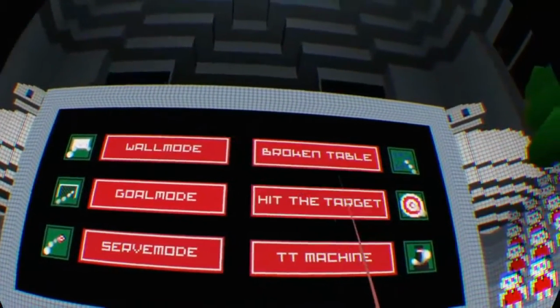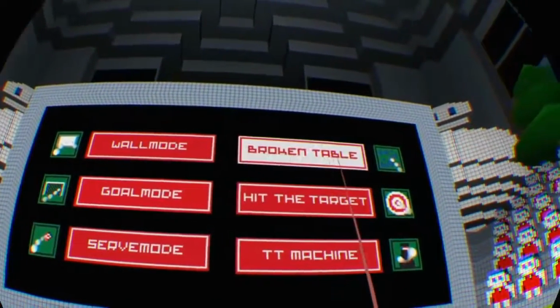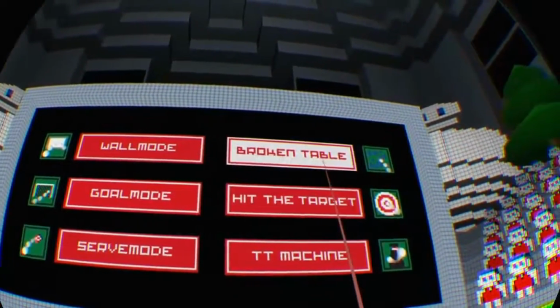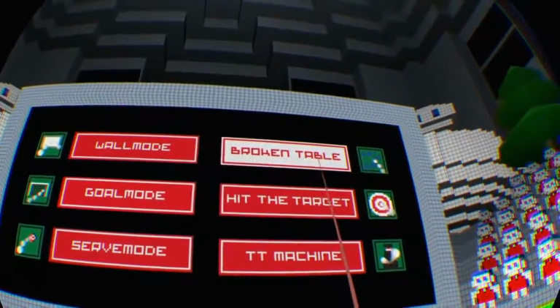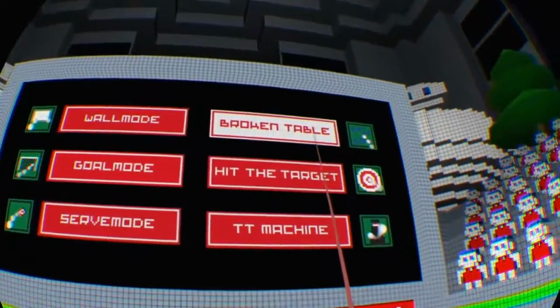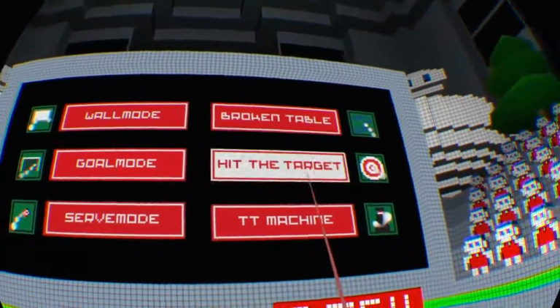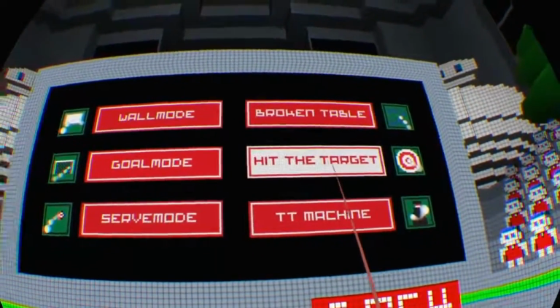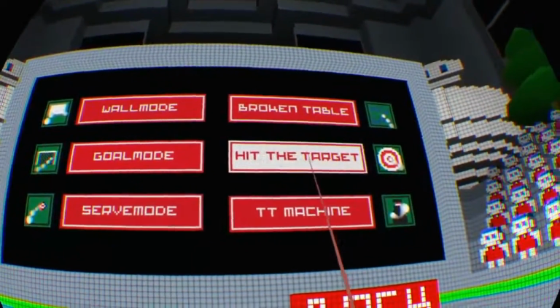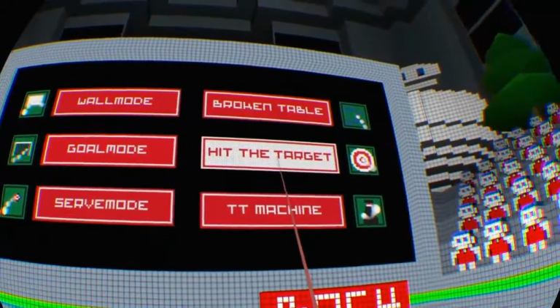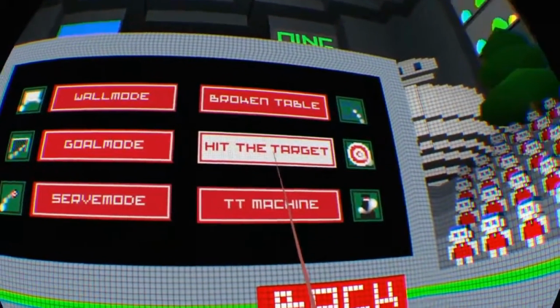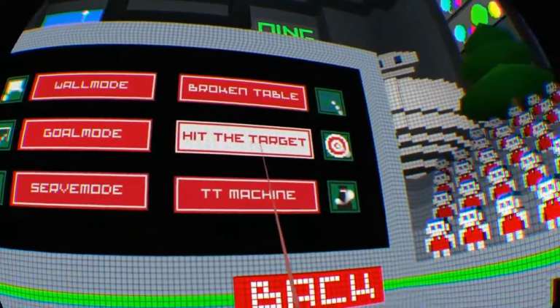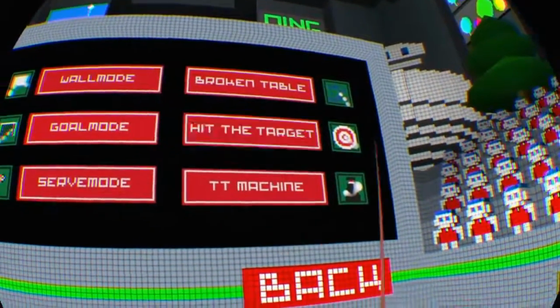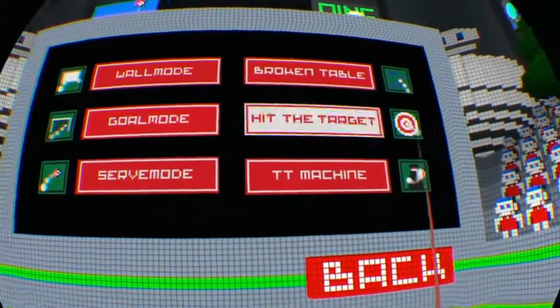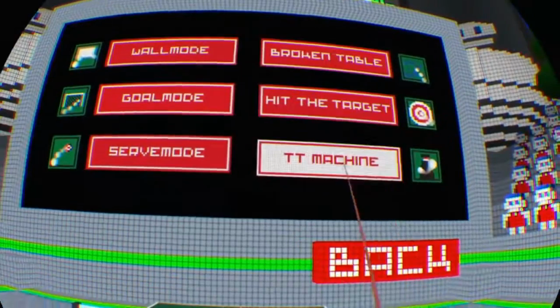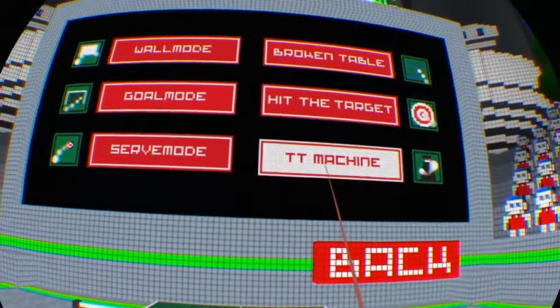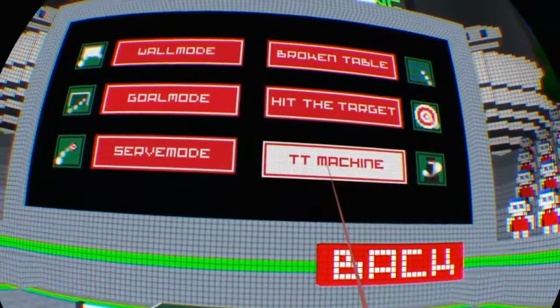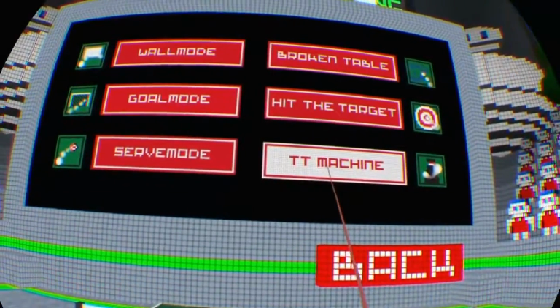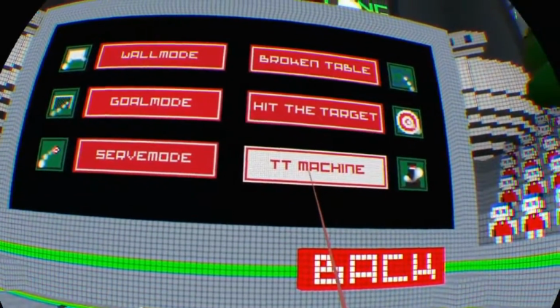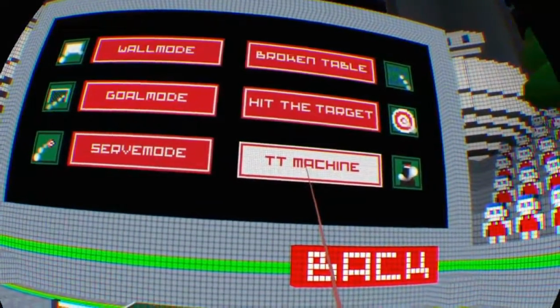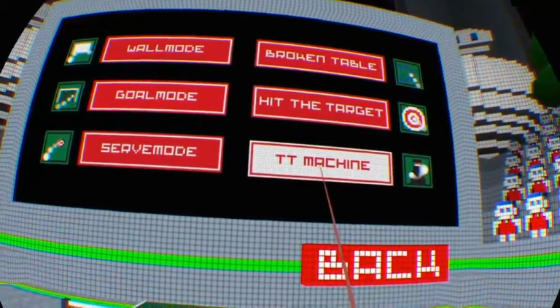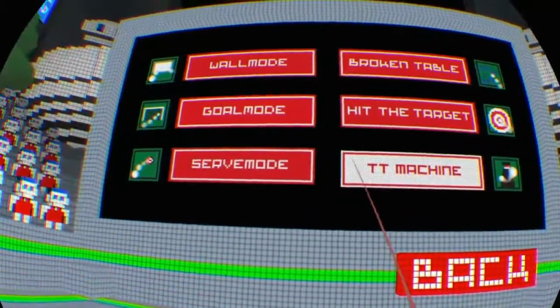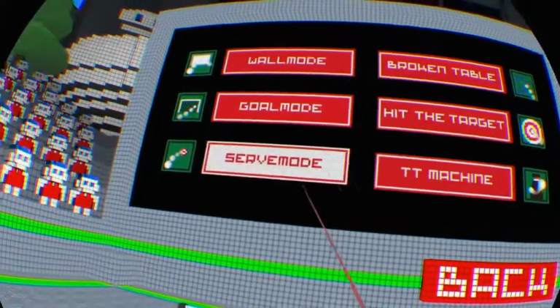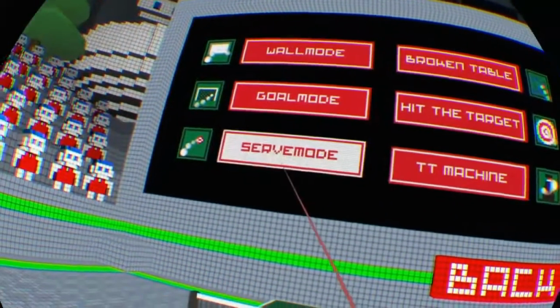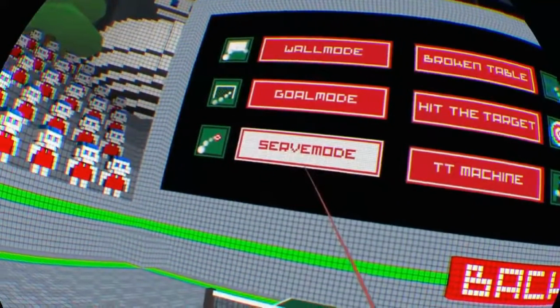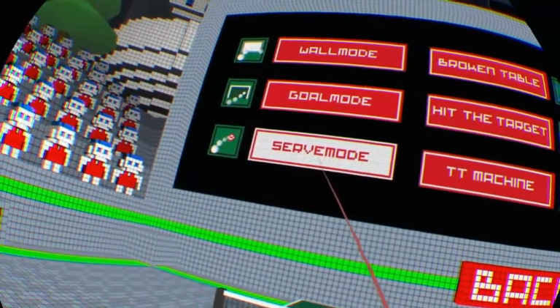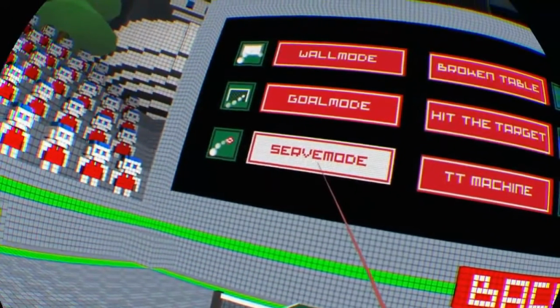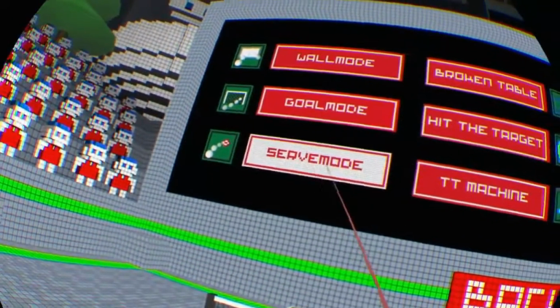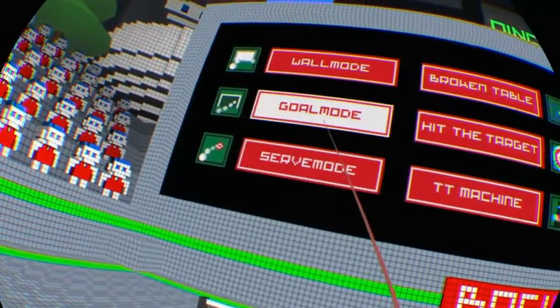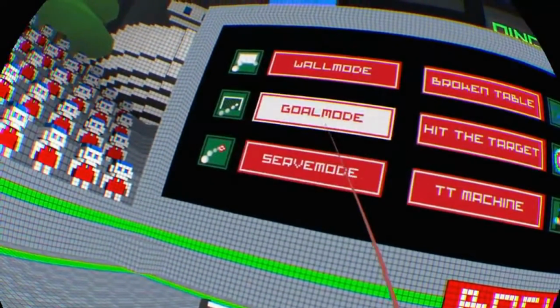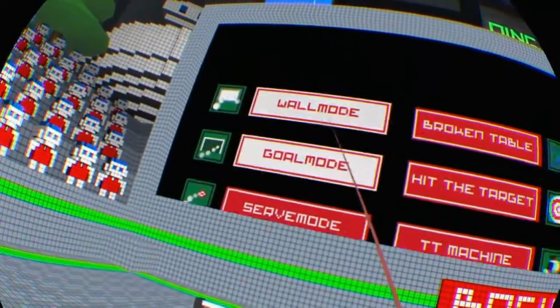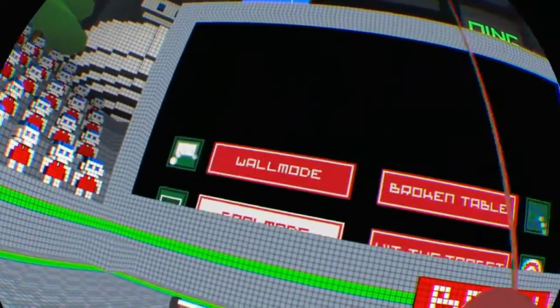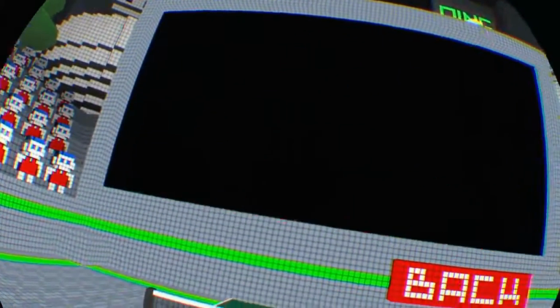No, because I can't even... No. No. Goal mode - we'll try goals.